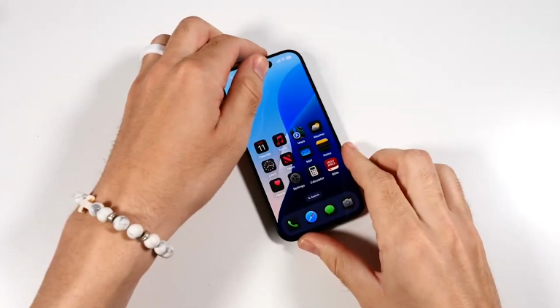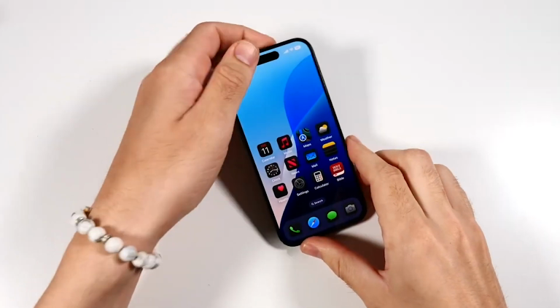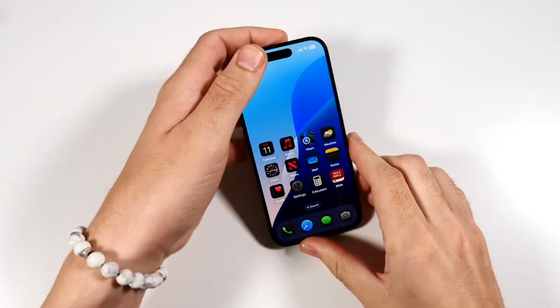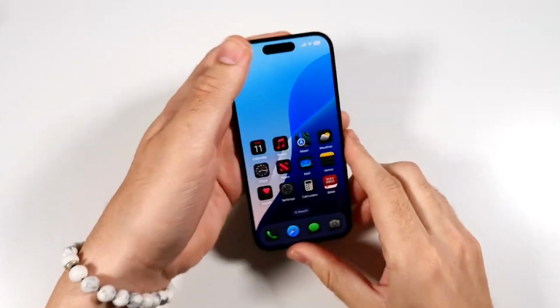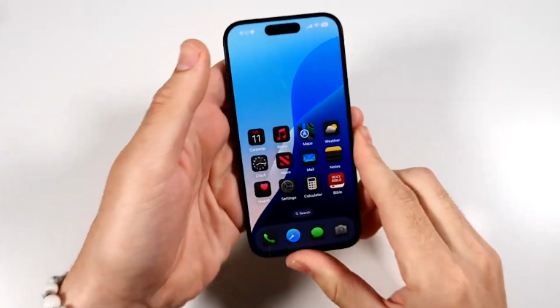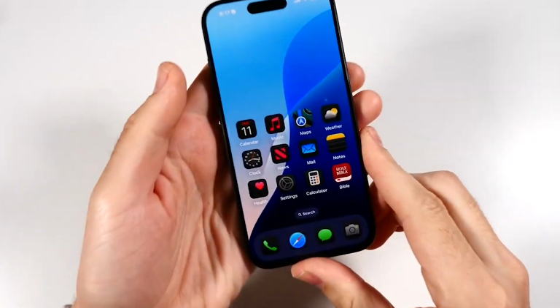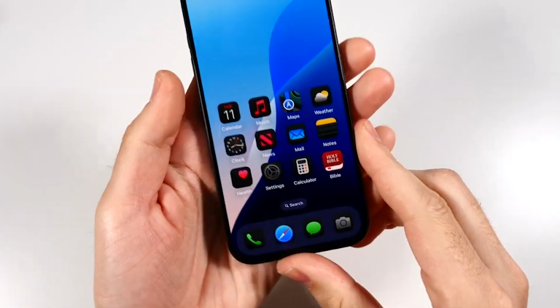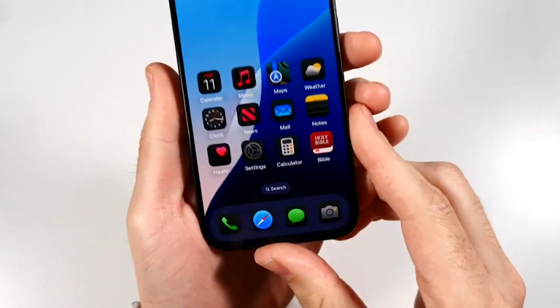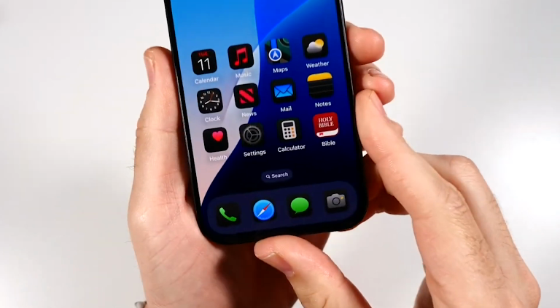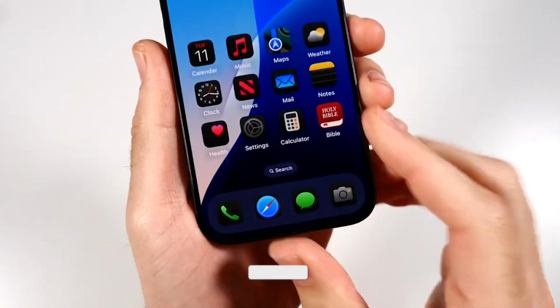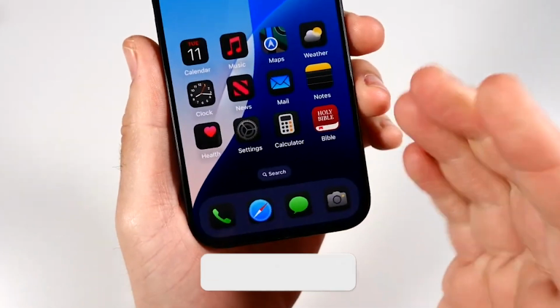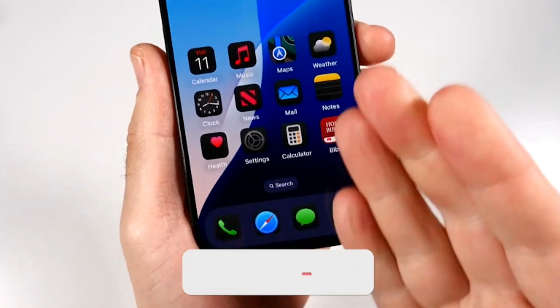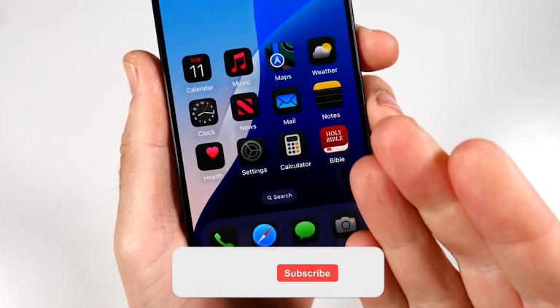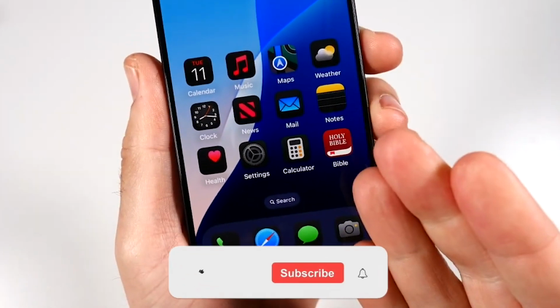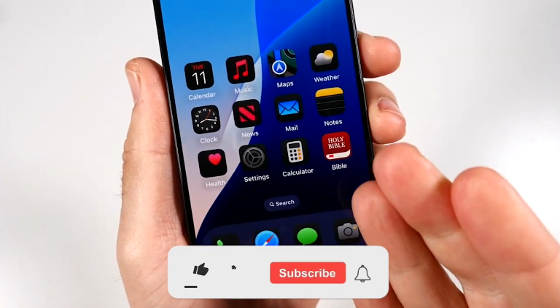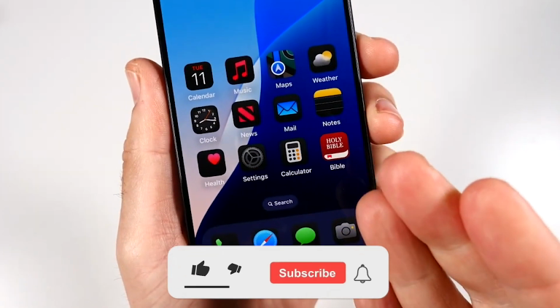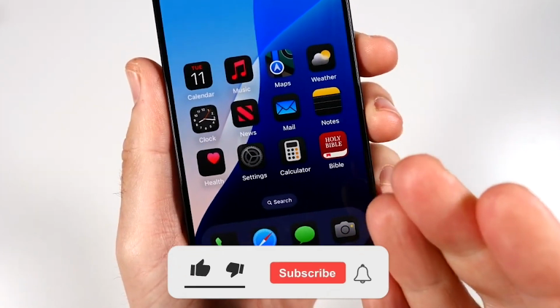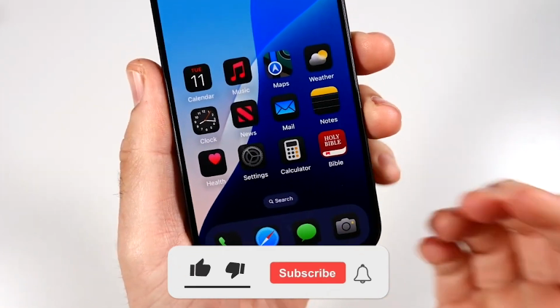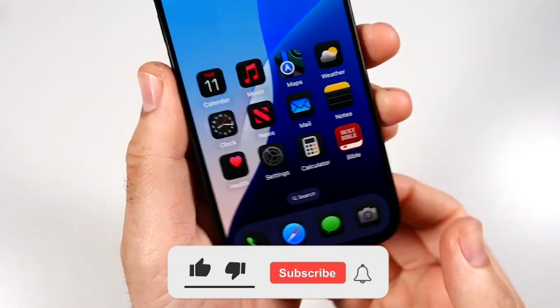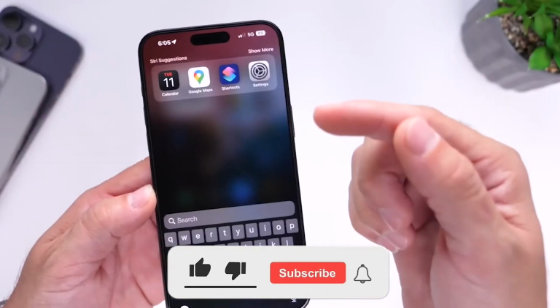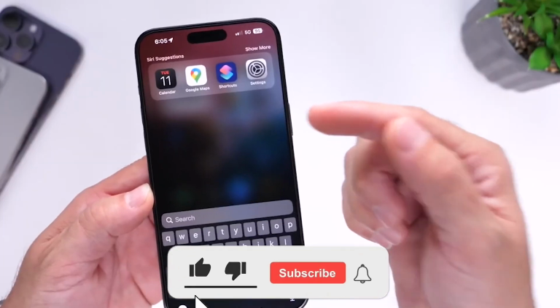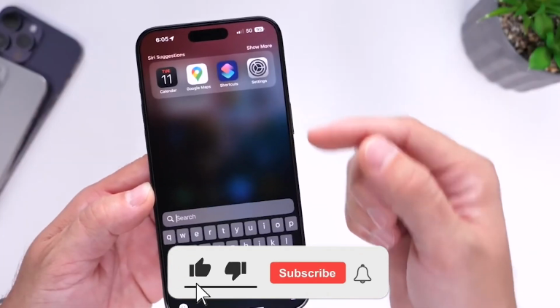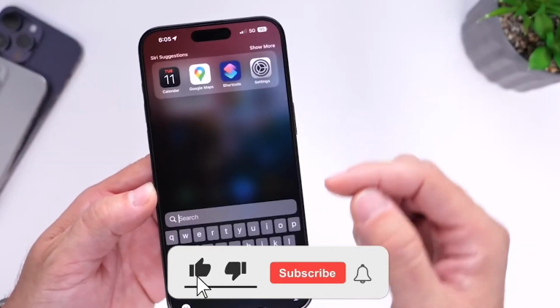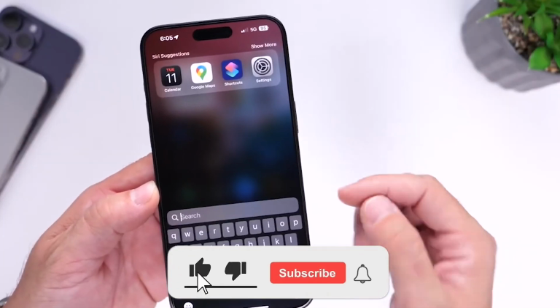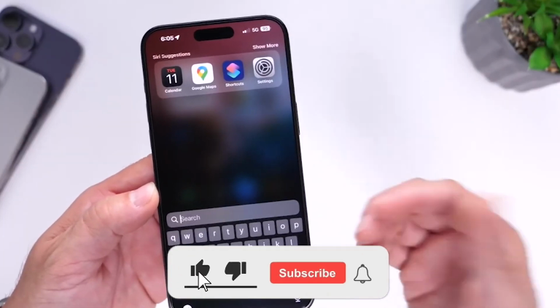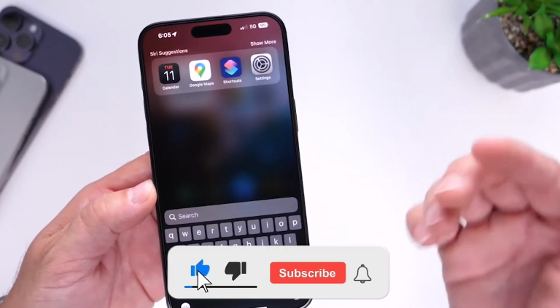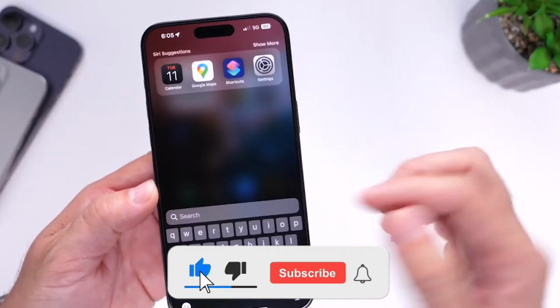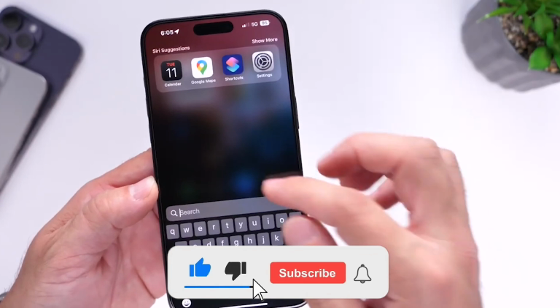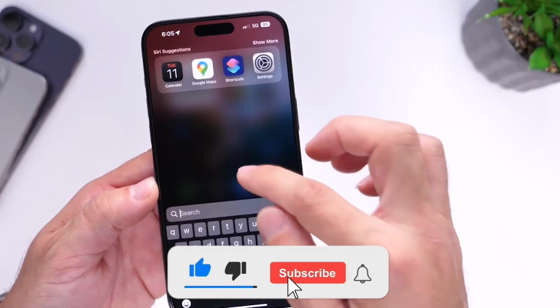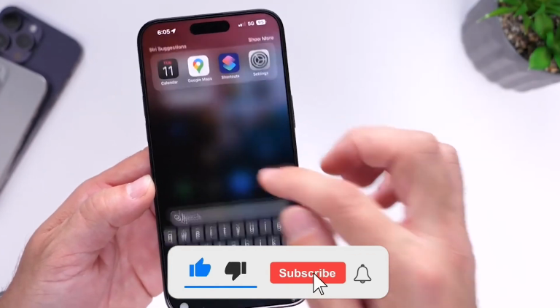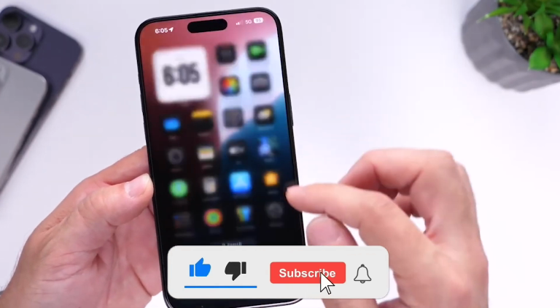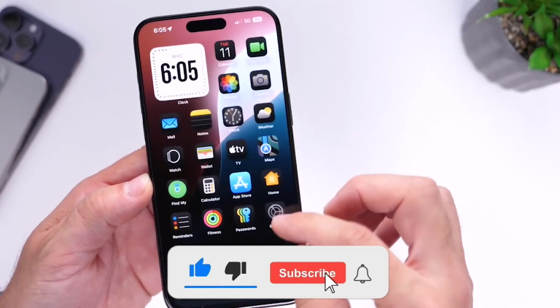That's all for today. Hope you liked the video. Don't forget to subscribe to our YouTube channel.